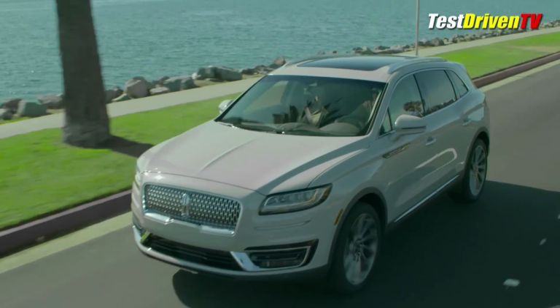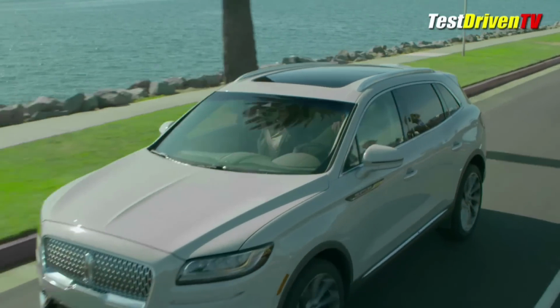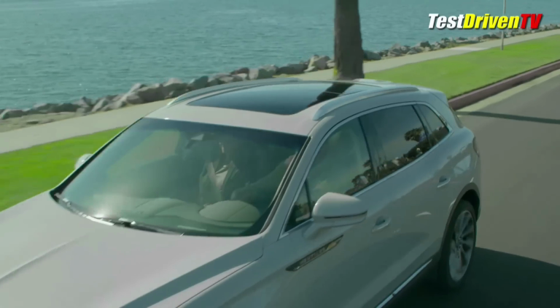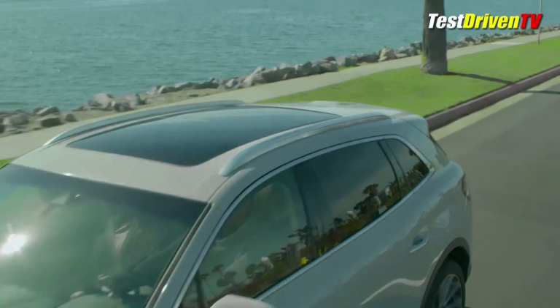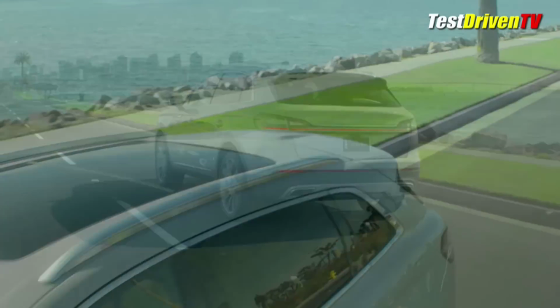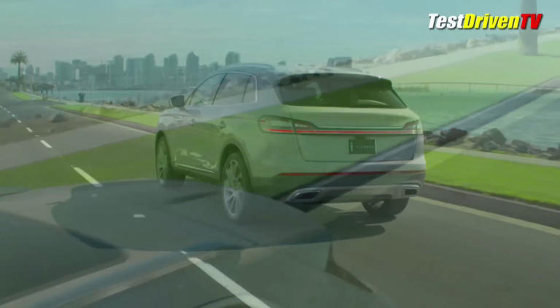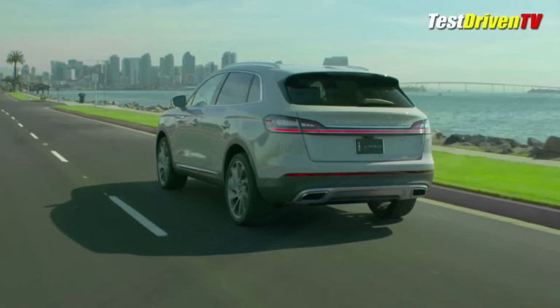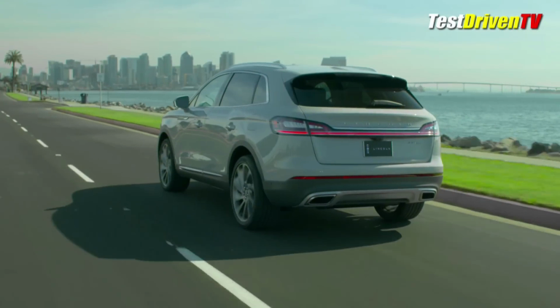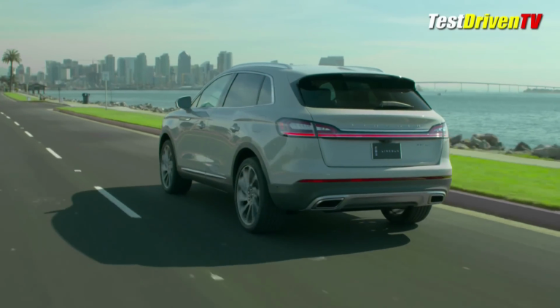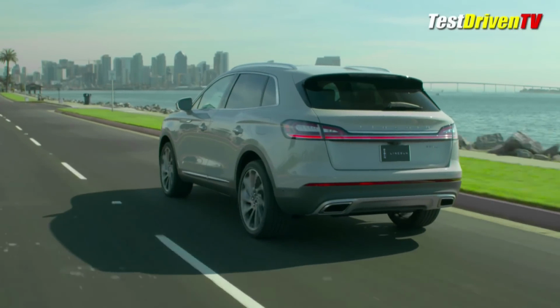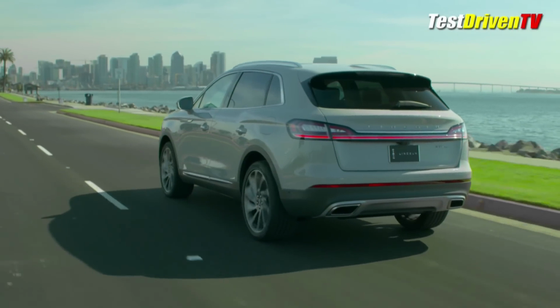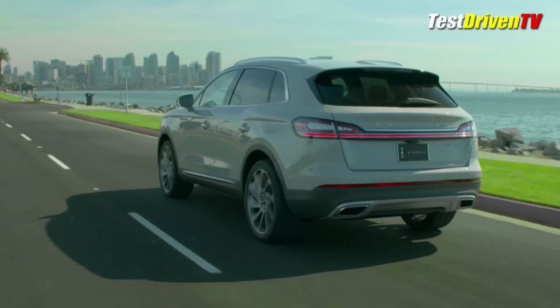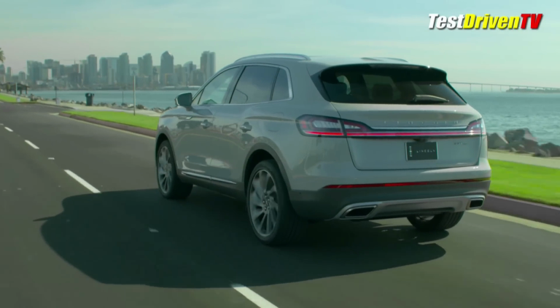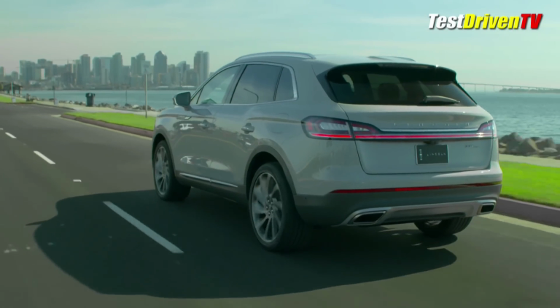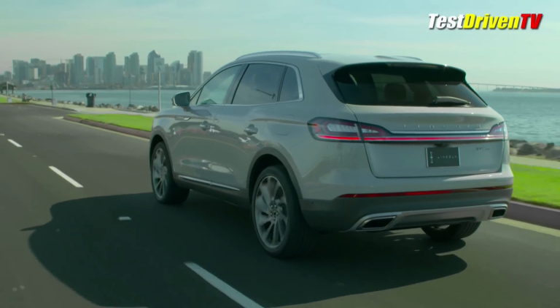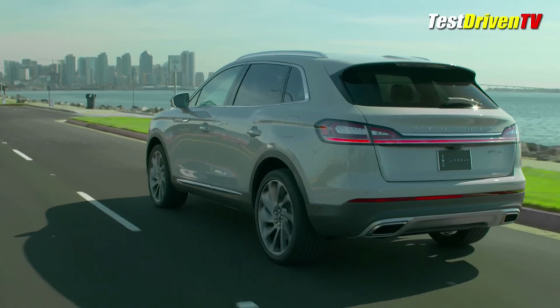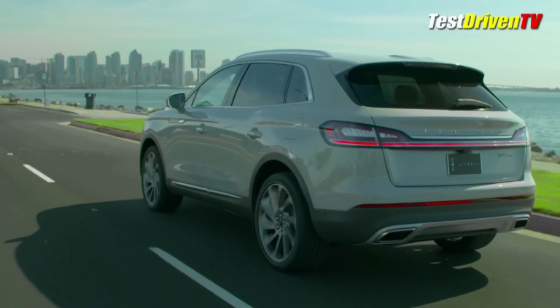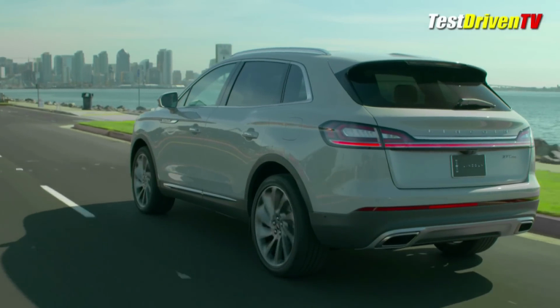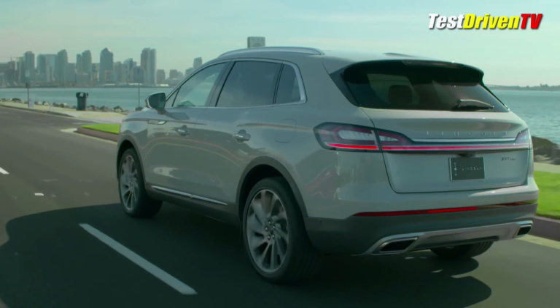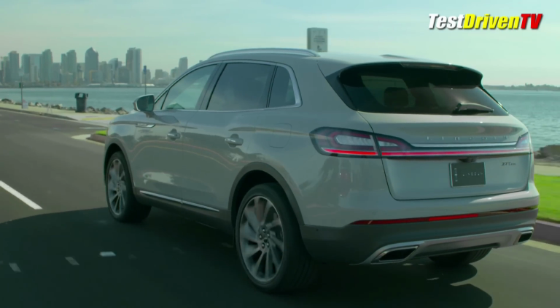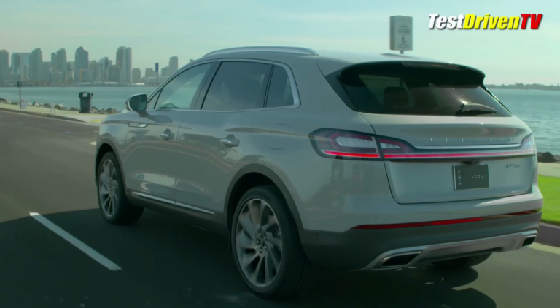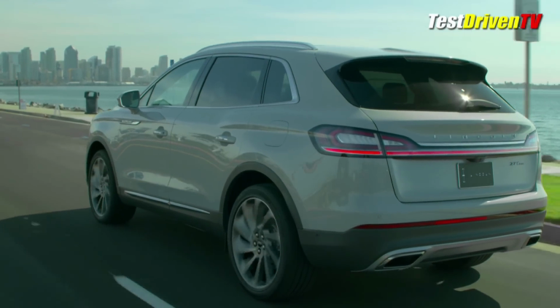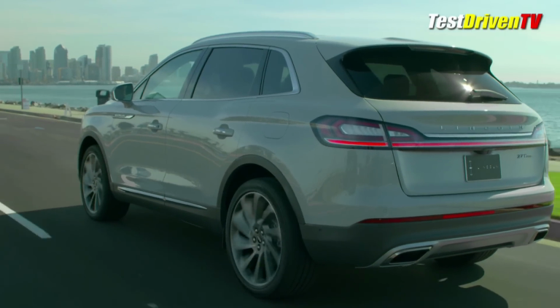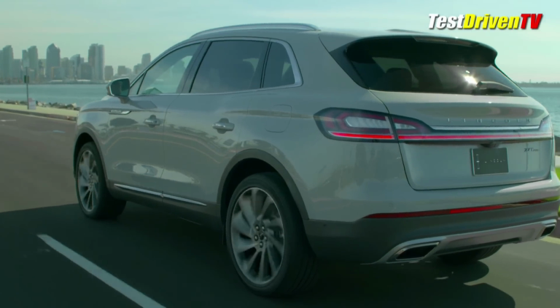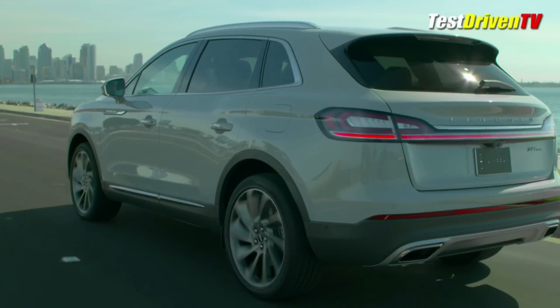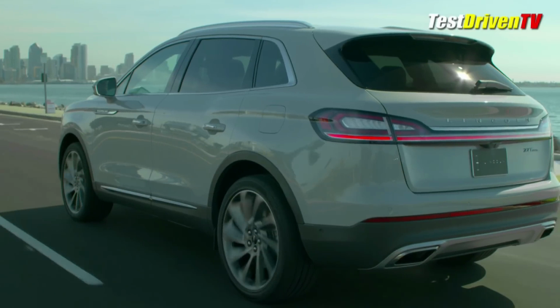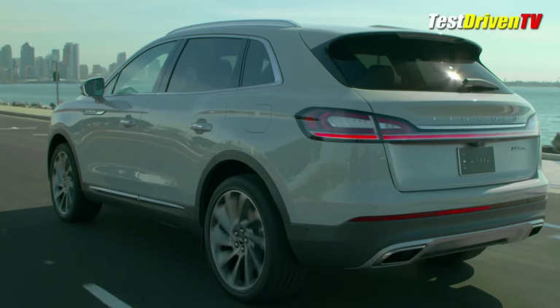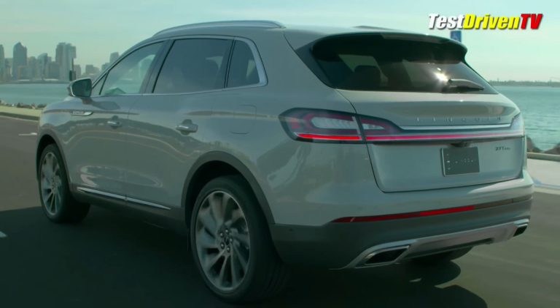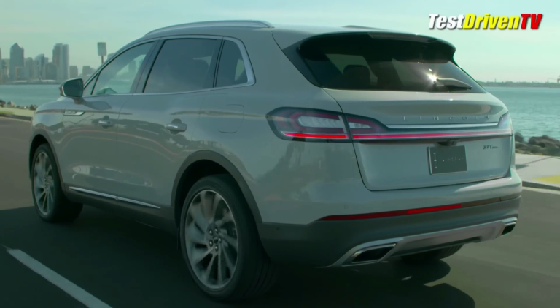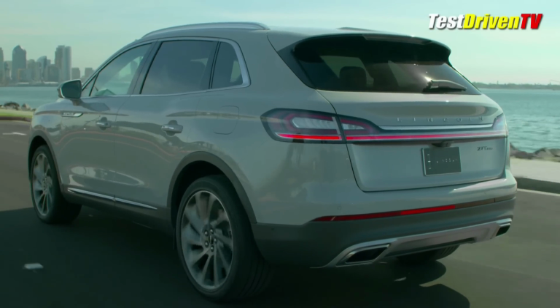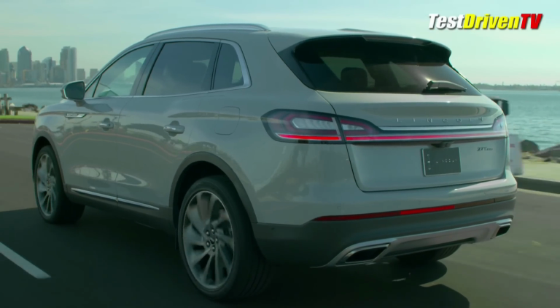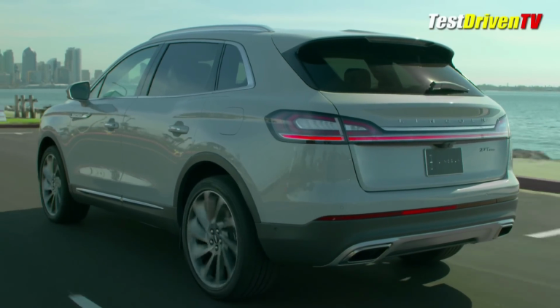The new 2019 Lincoln Nautilus will go on sale in the summer of 2018 with more detail and pricing to come along closer to that time.